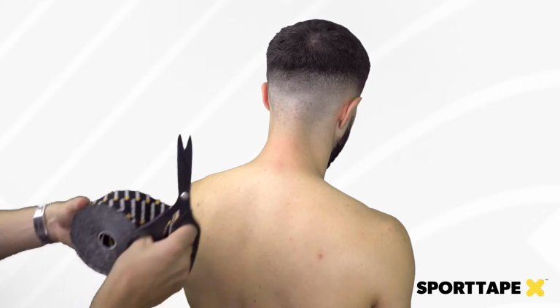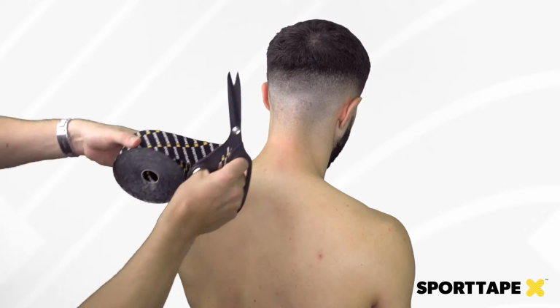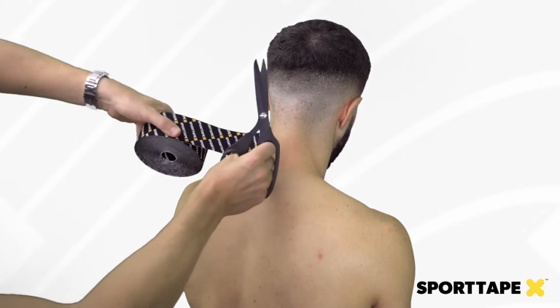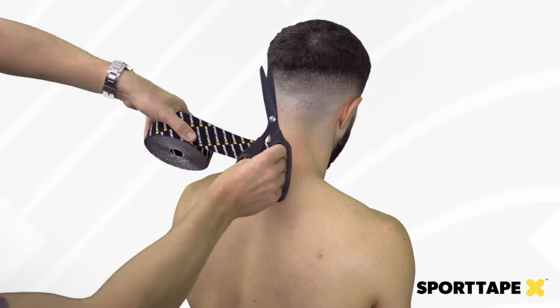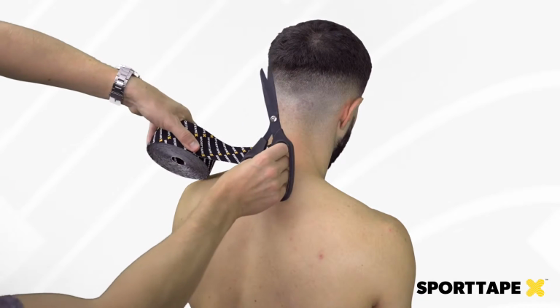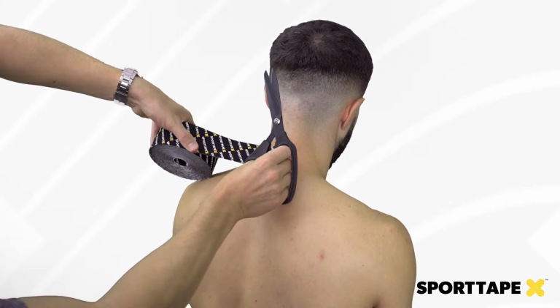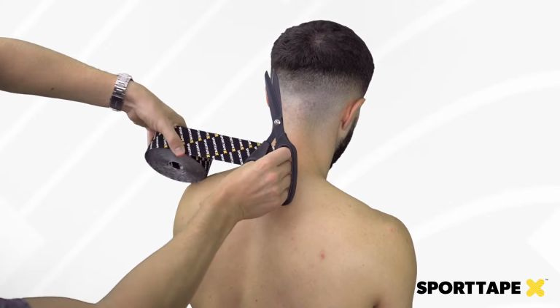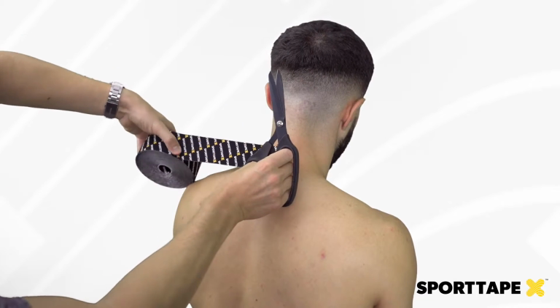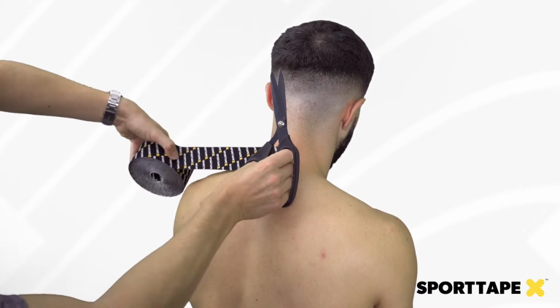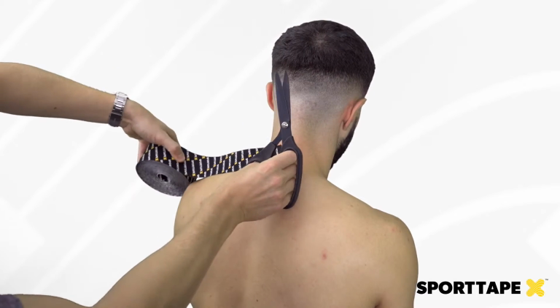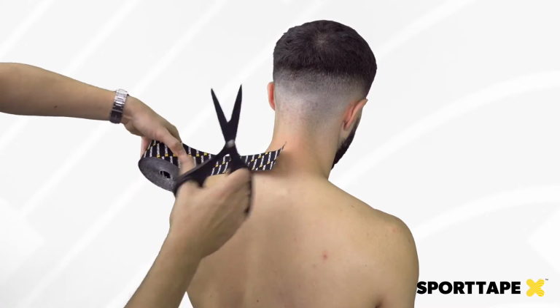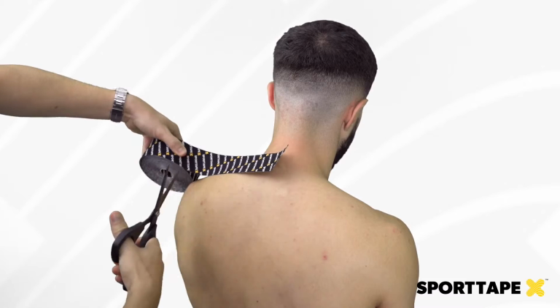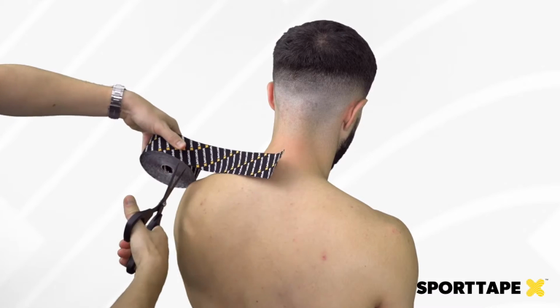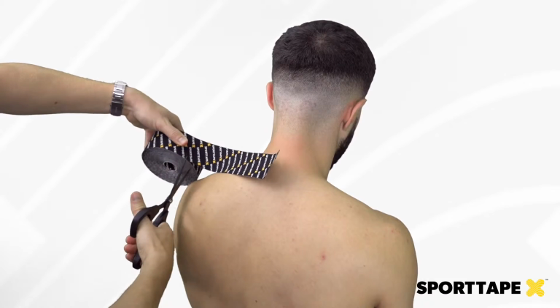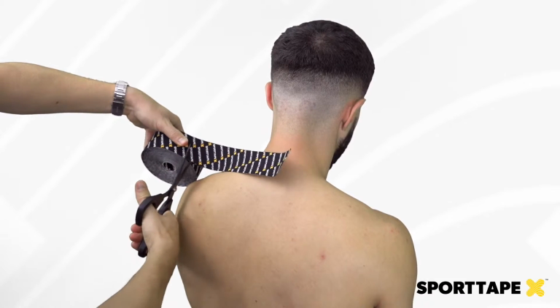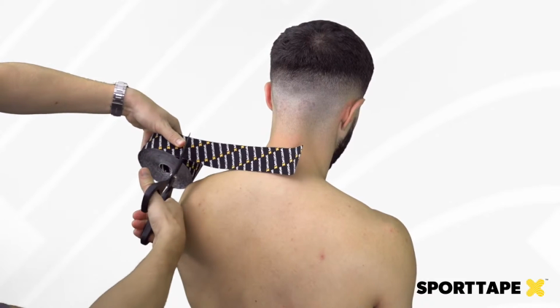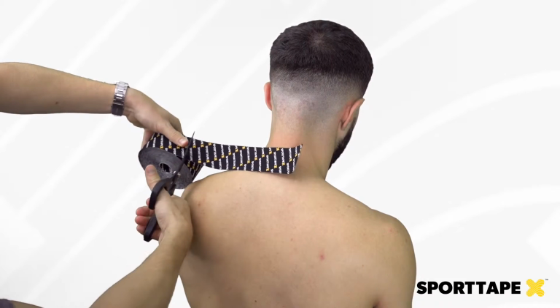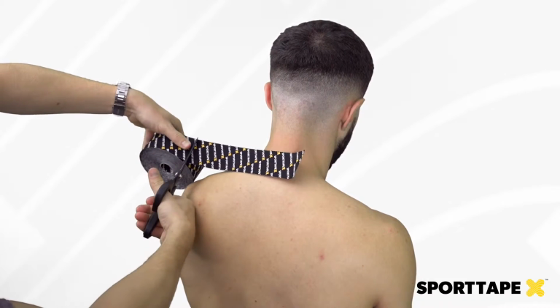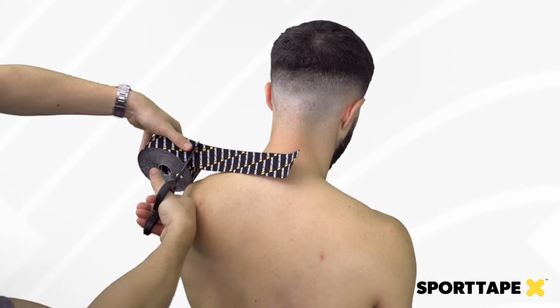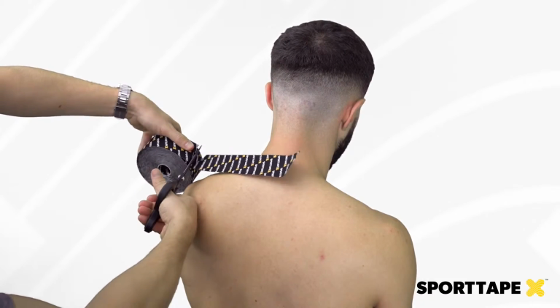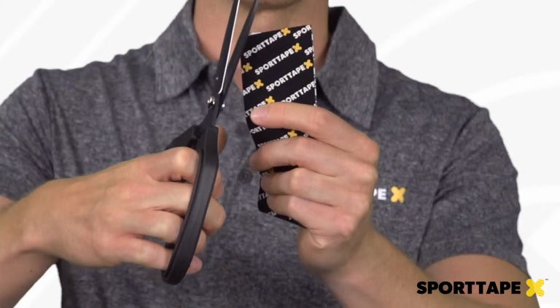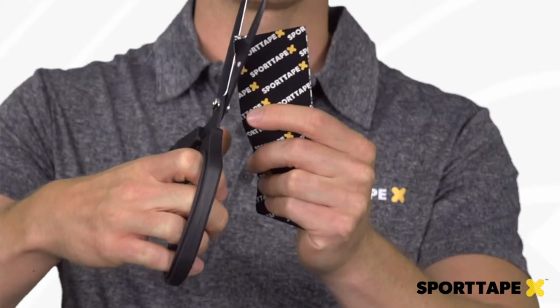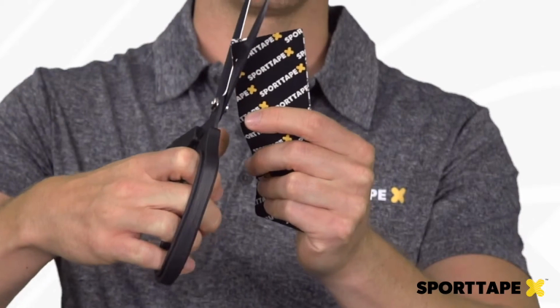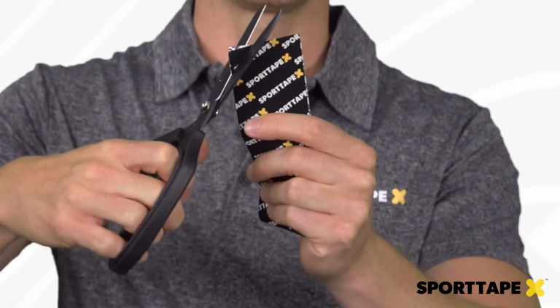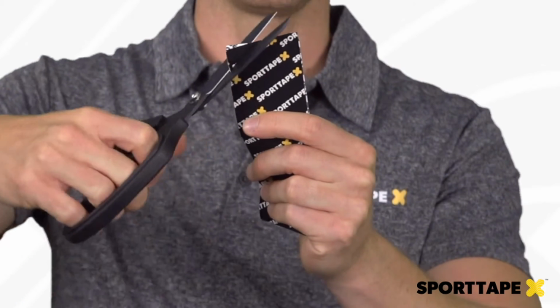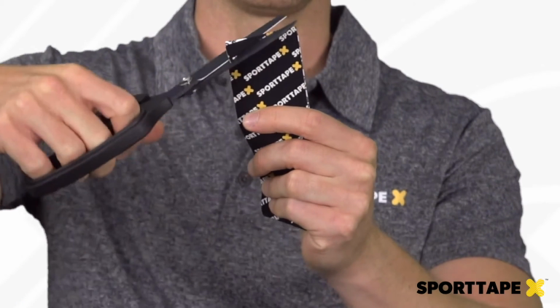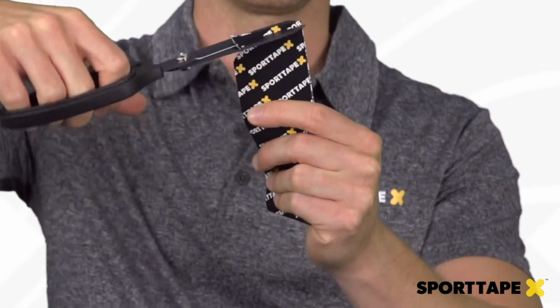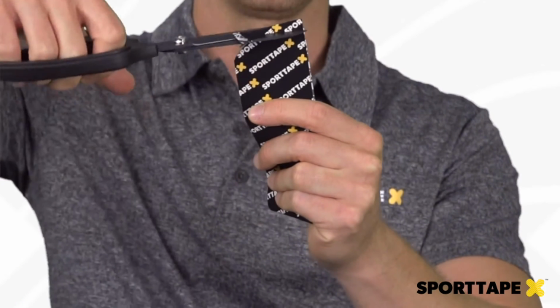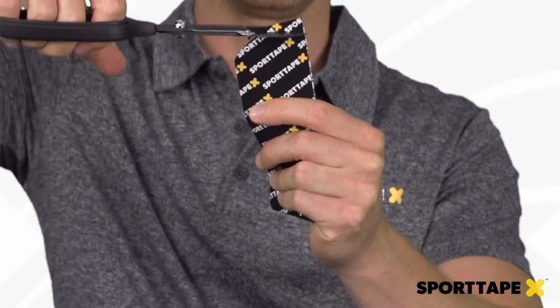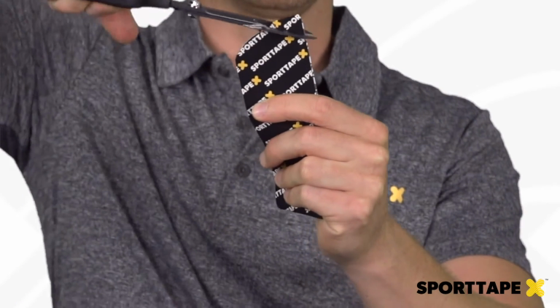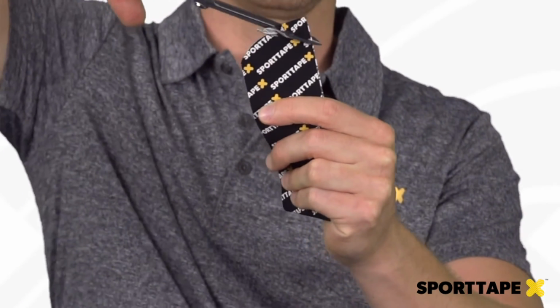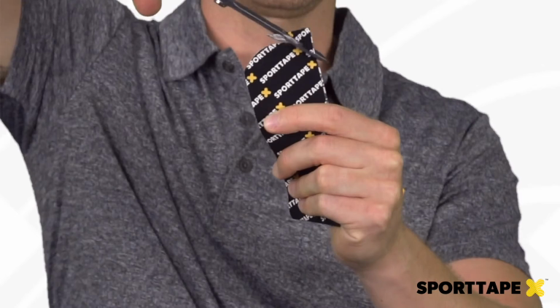The first thing we're going to do is just measure your start and end point, cut the tape, and then round the edges as always.